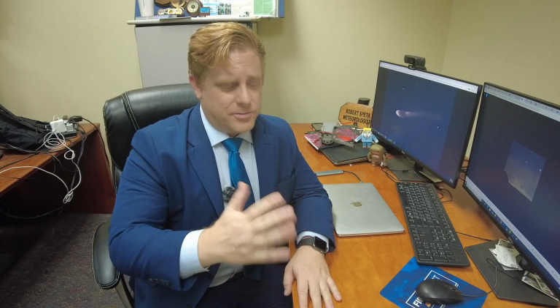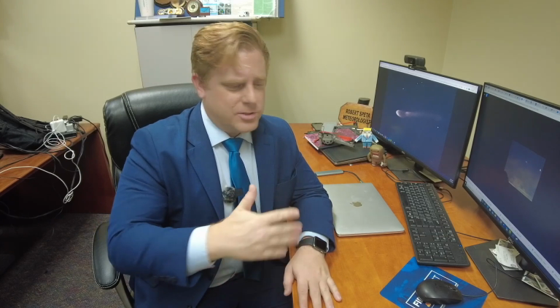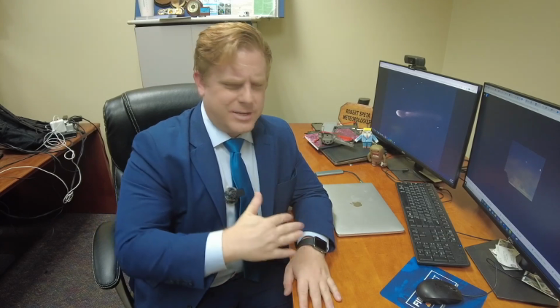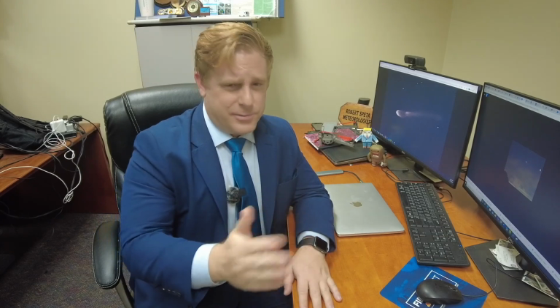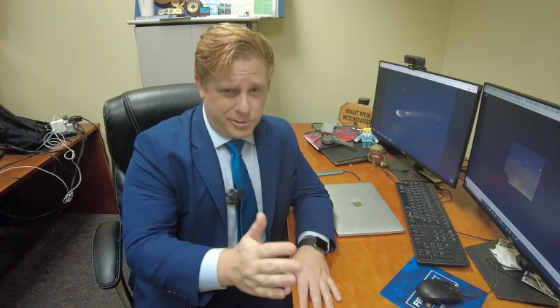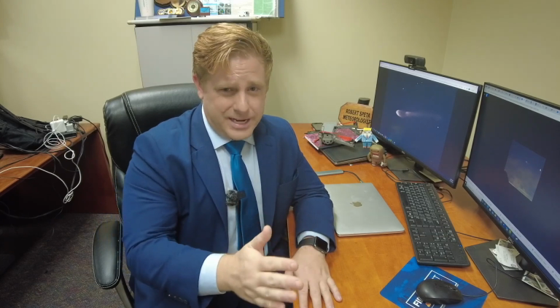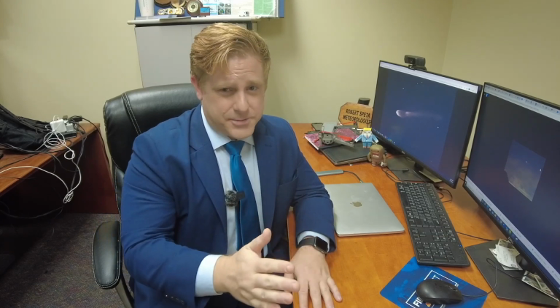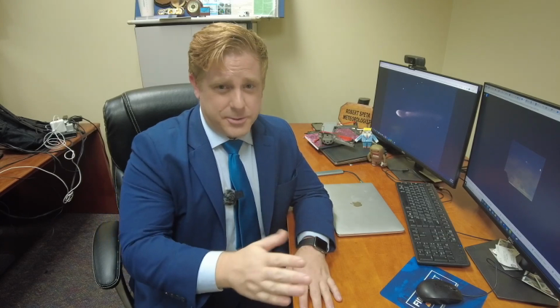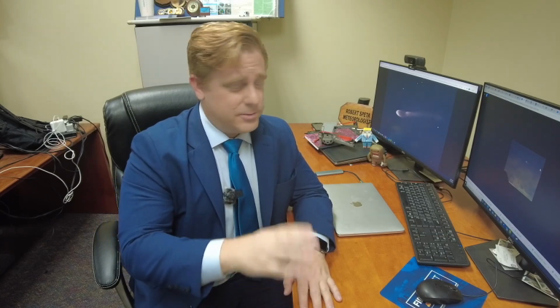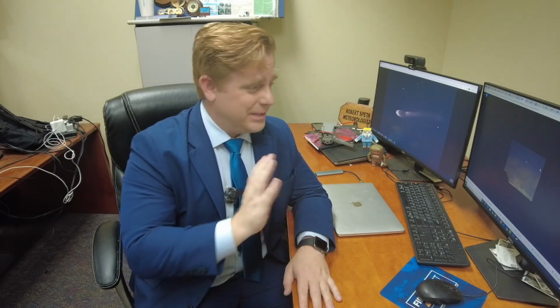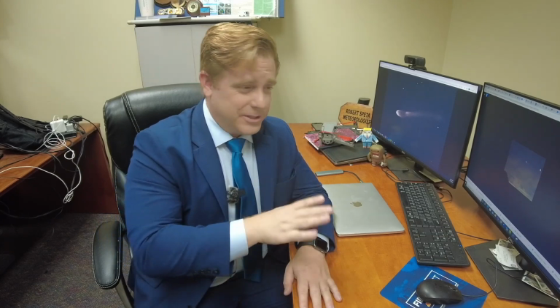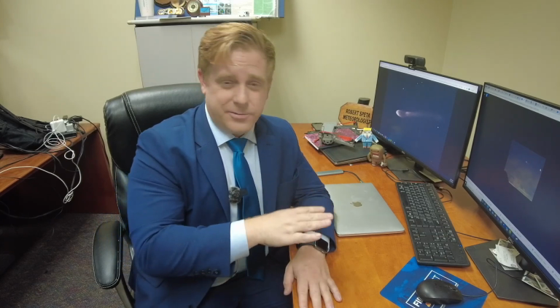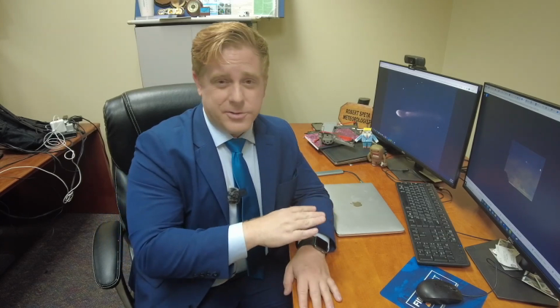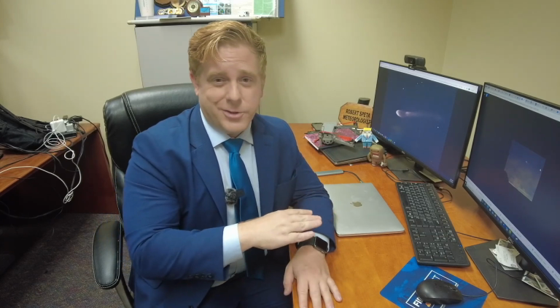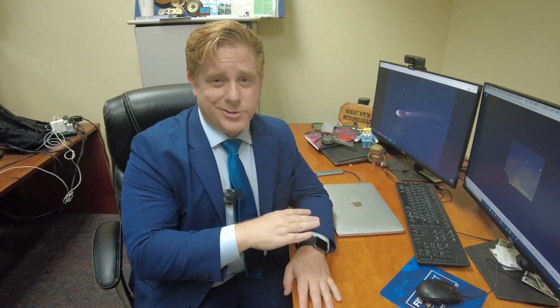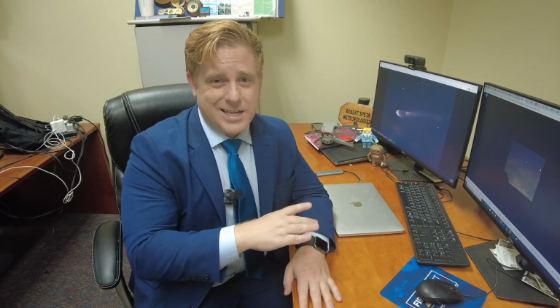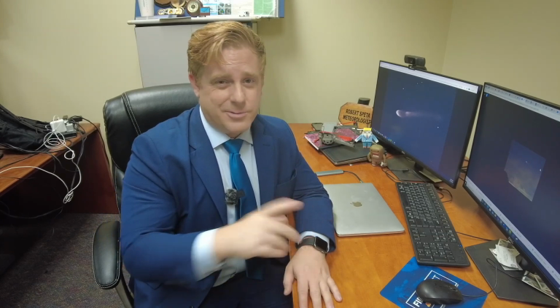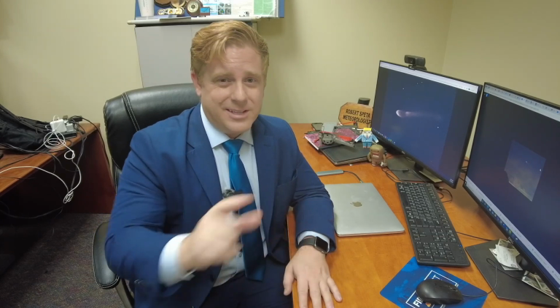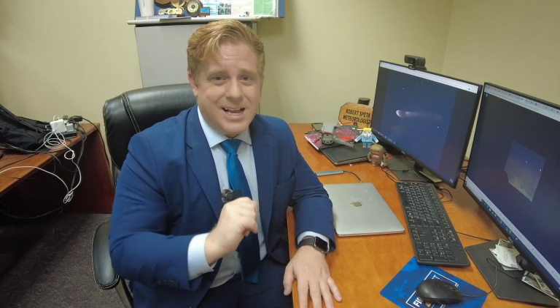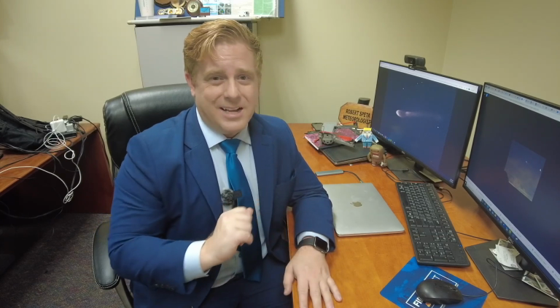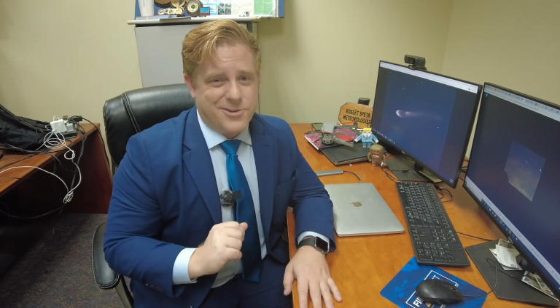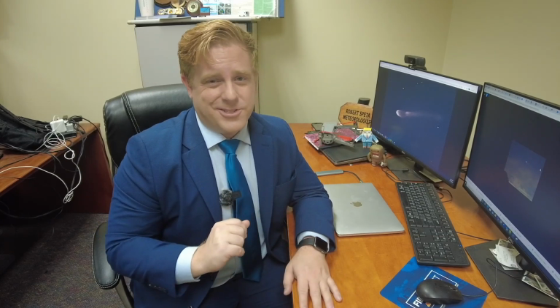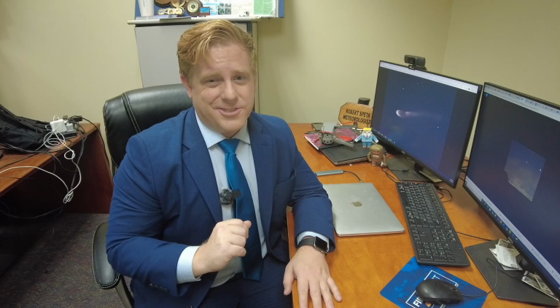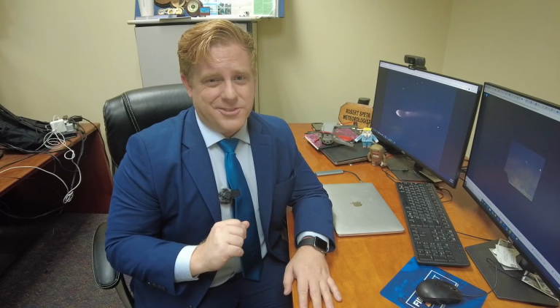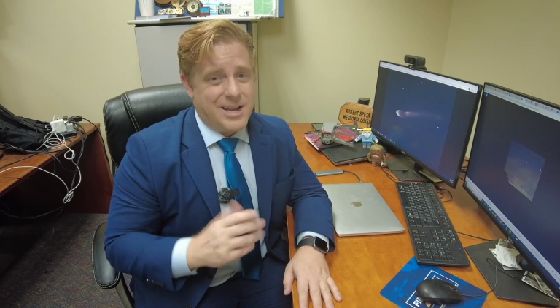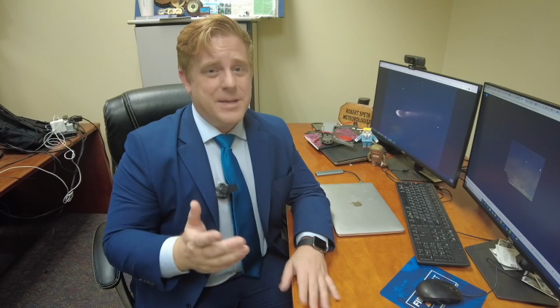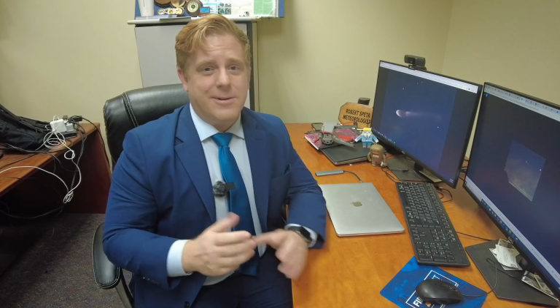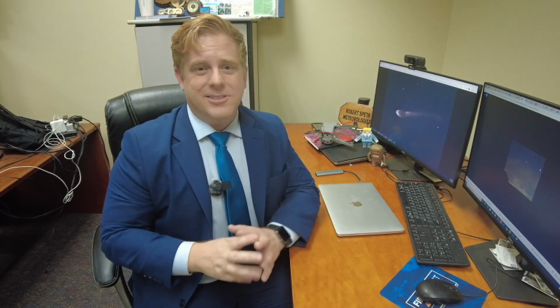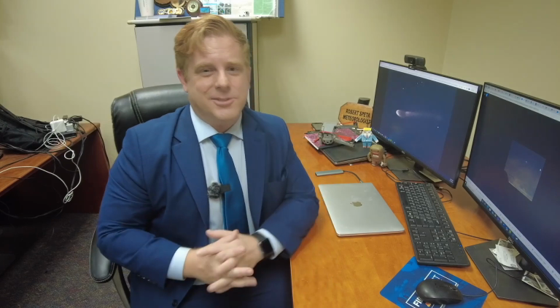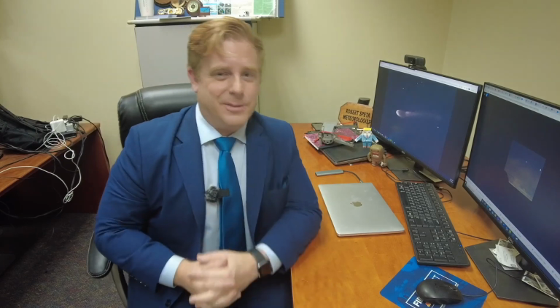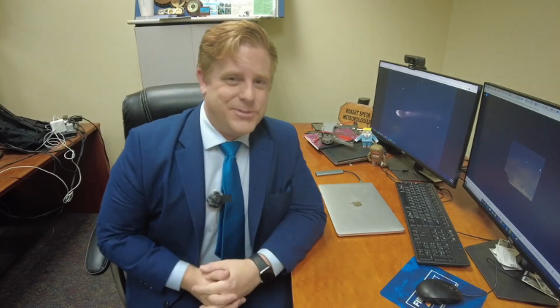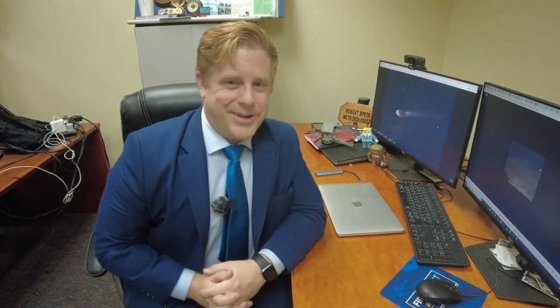Of course, we're going to have a forecast for those, and we'll be looking for those photos as well on First Coast News. I'm meteorologist Robert Cepeda.